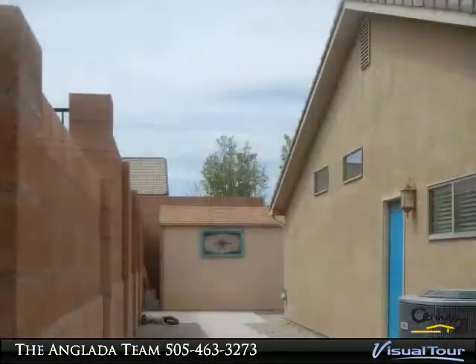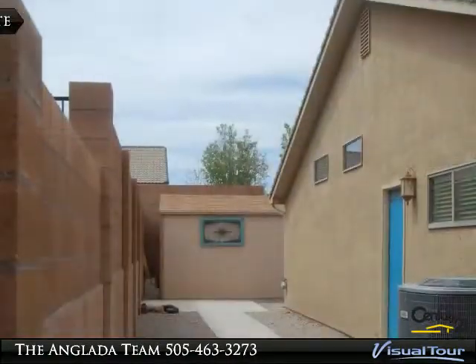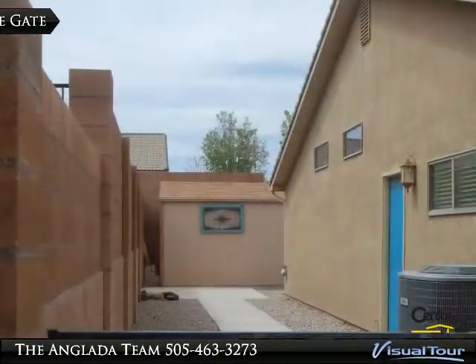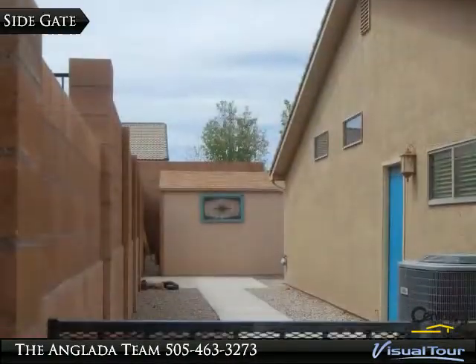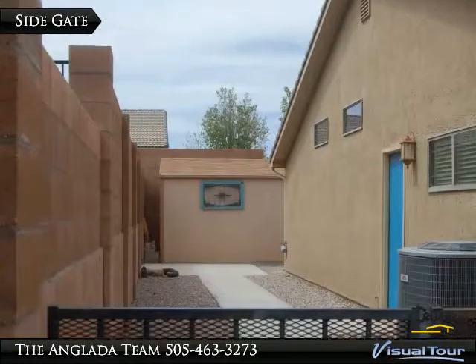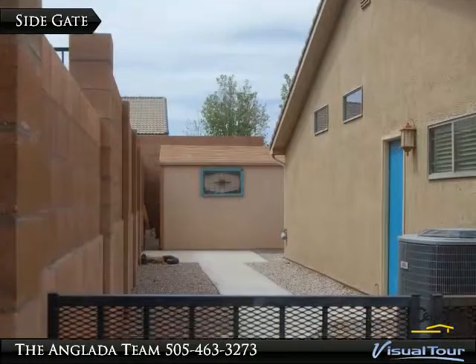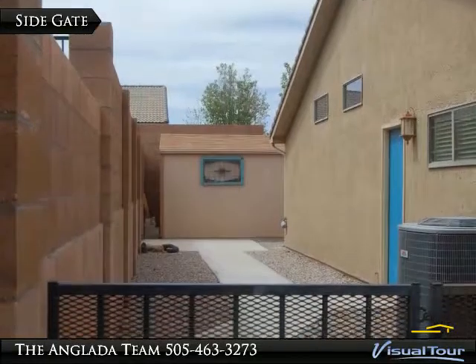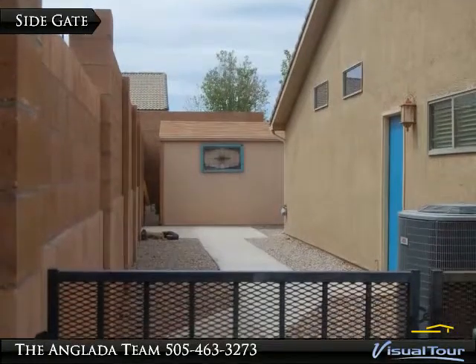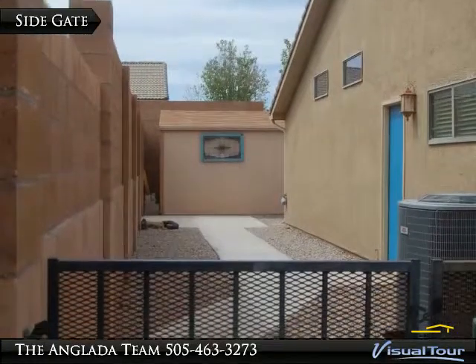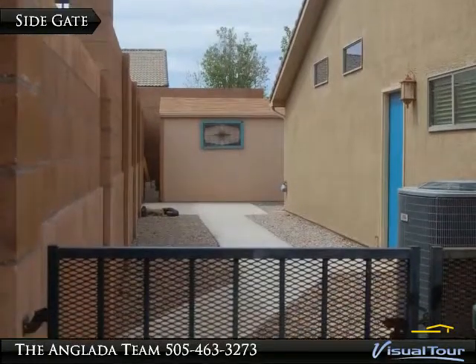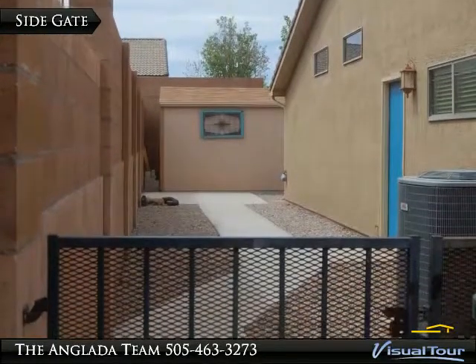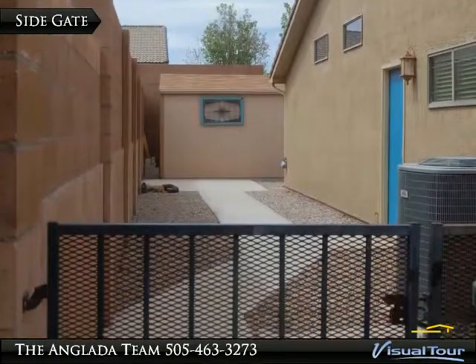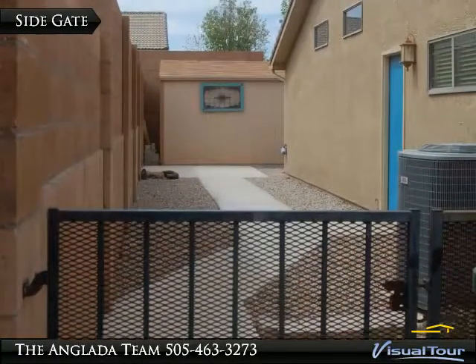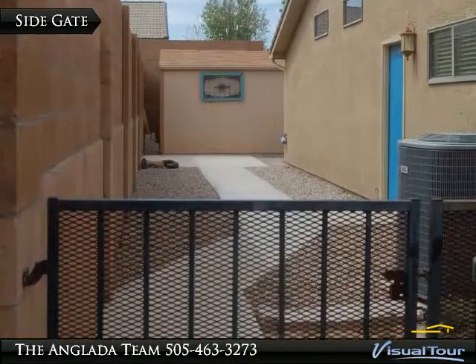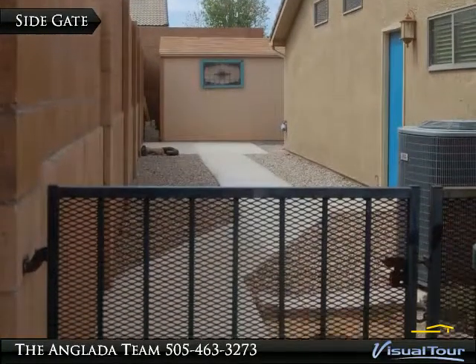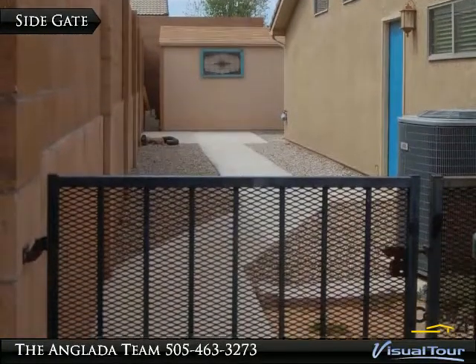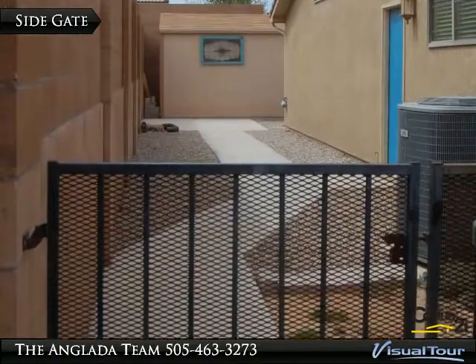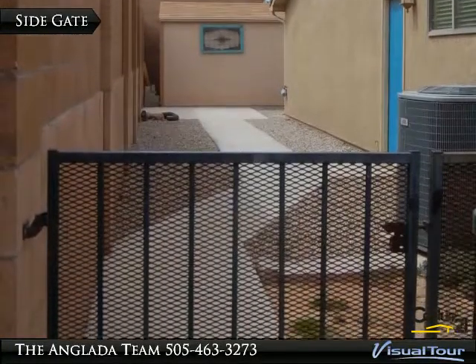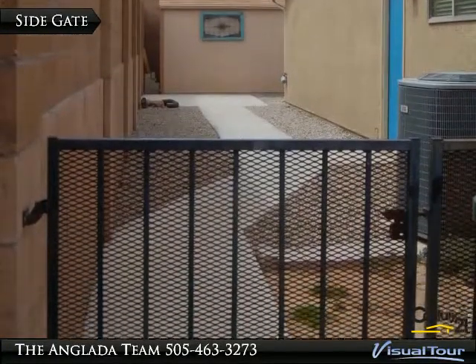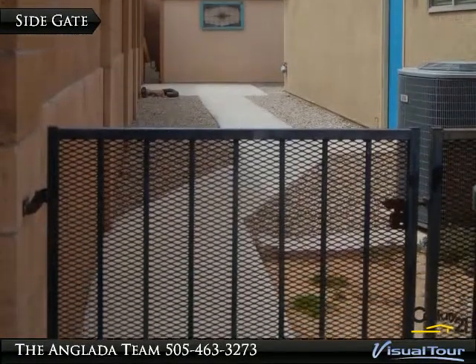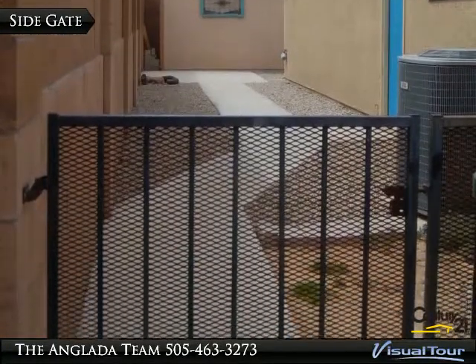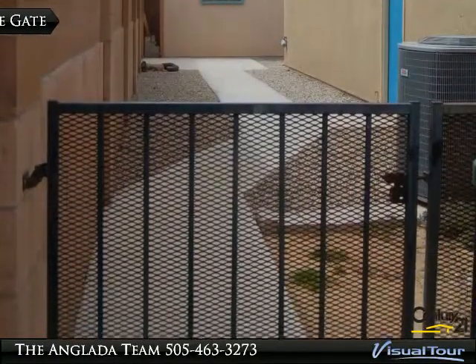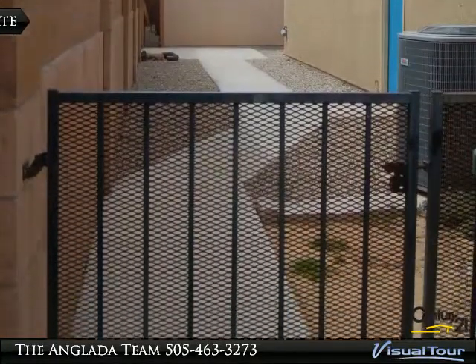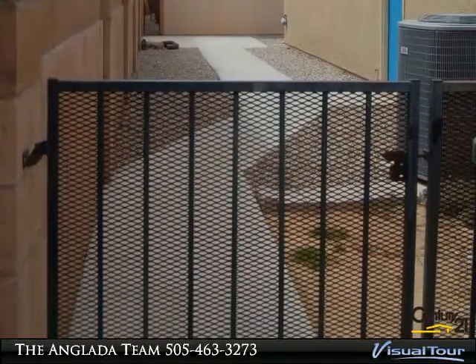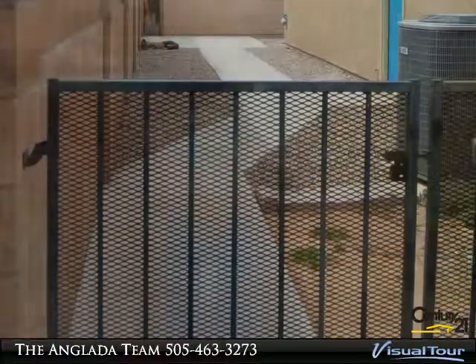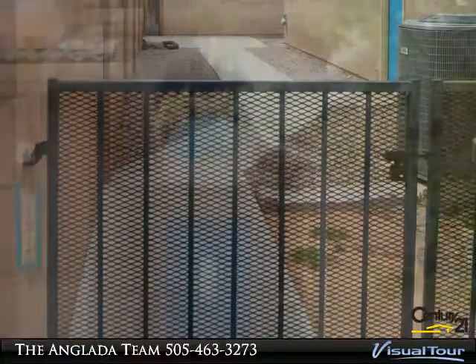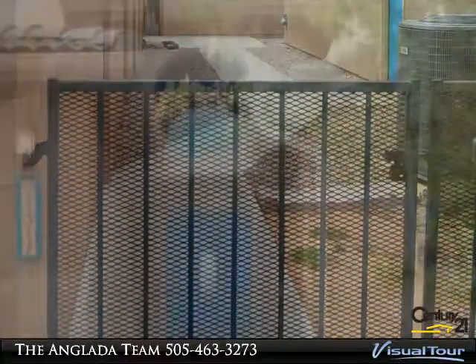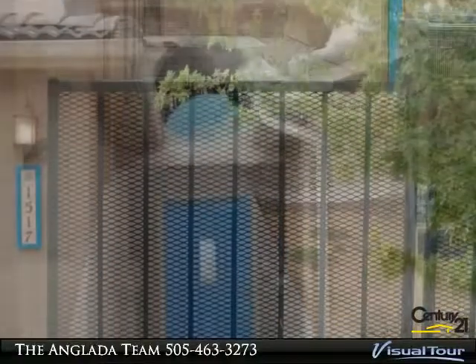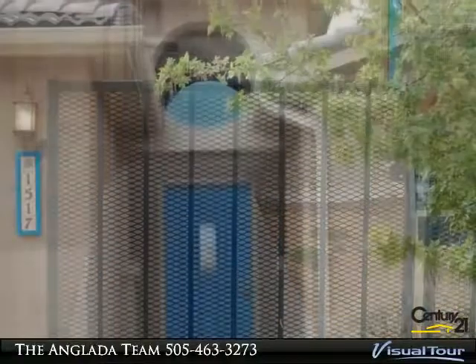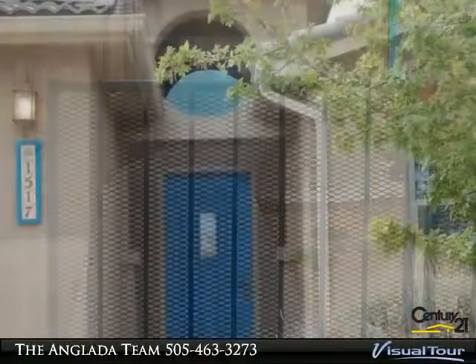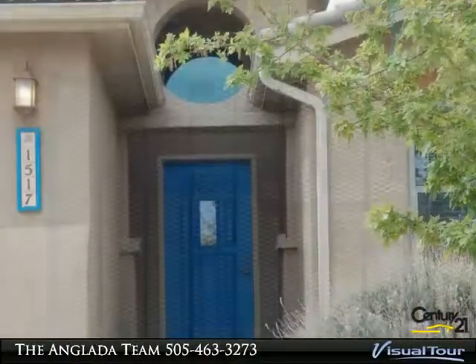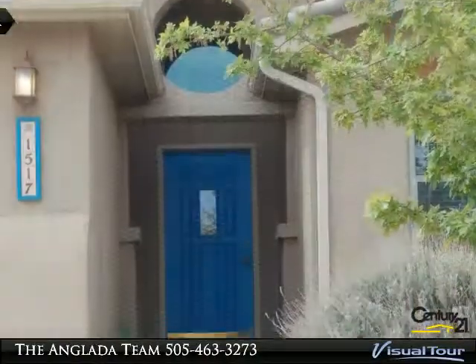The huge kitchen is outfitted with stainless steel appliances, and there are two dining areas as well as a large formal living room.